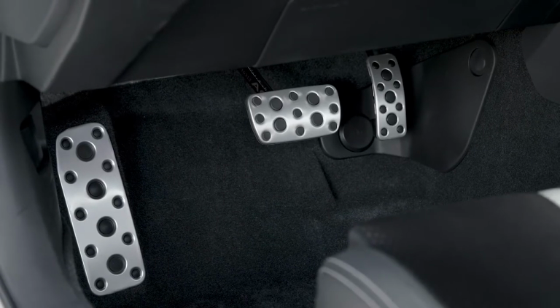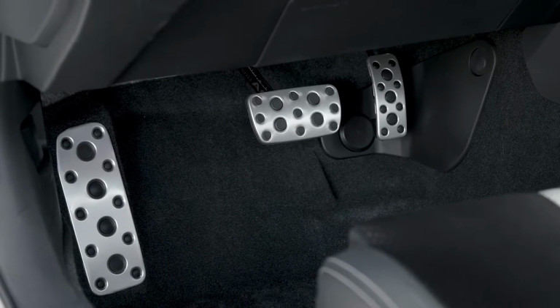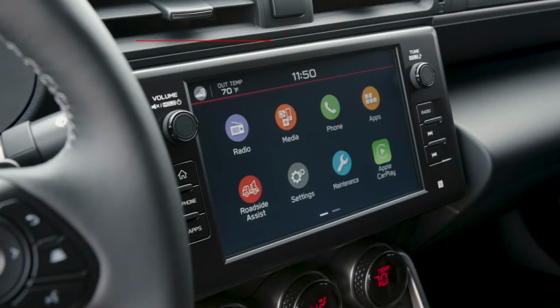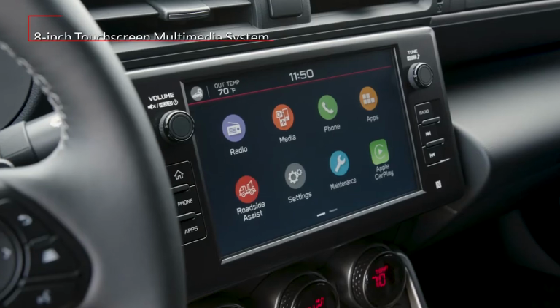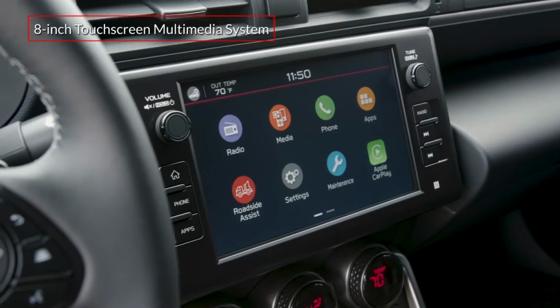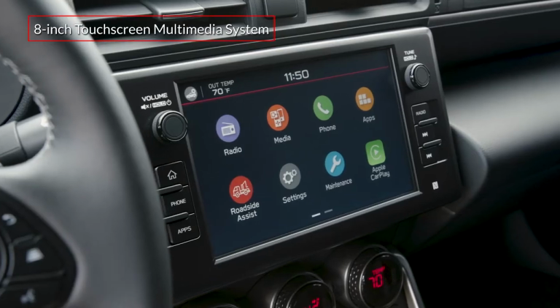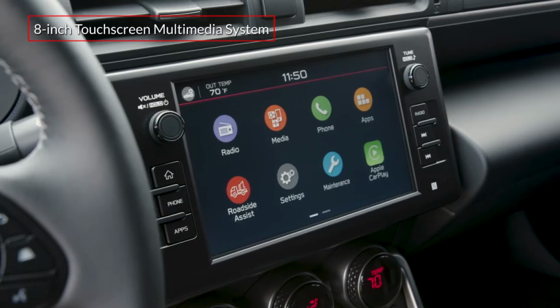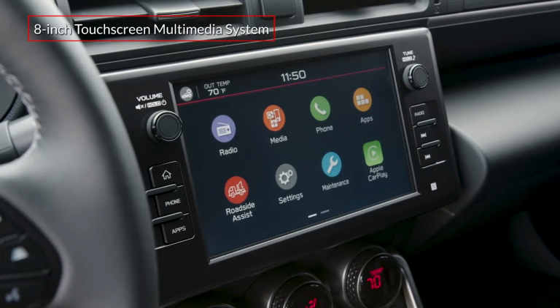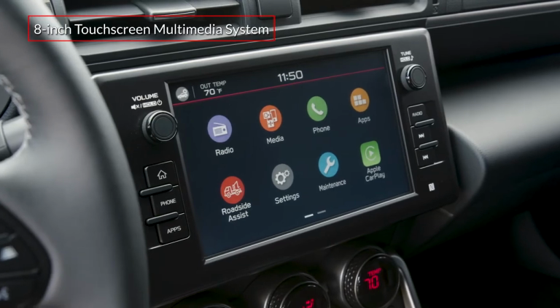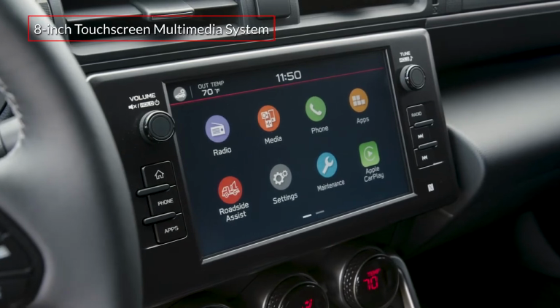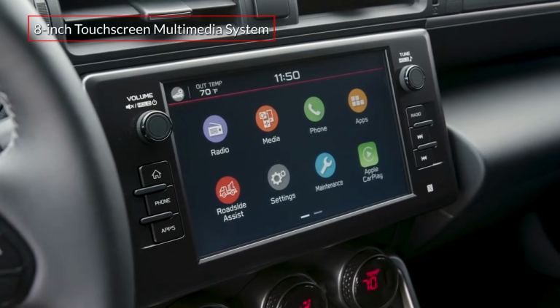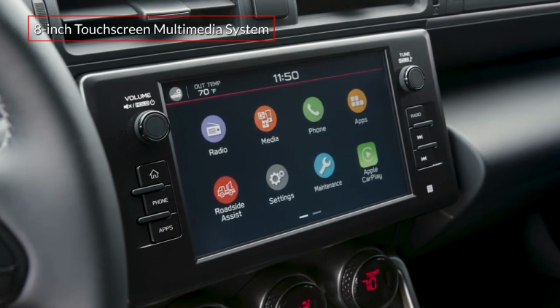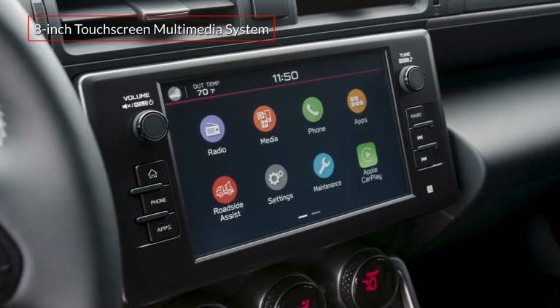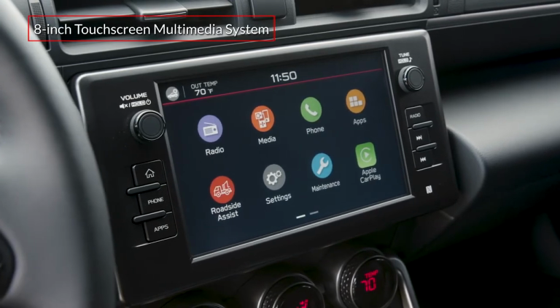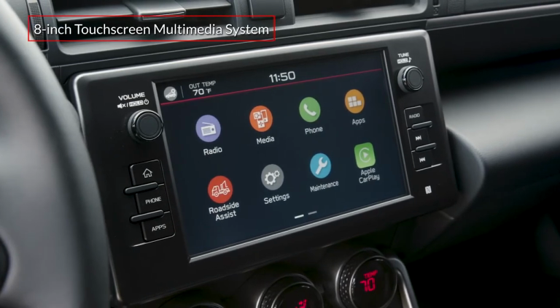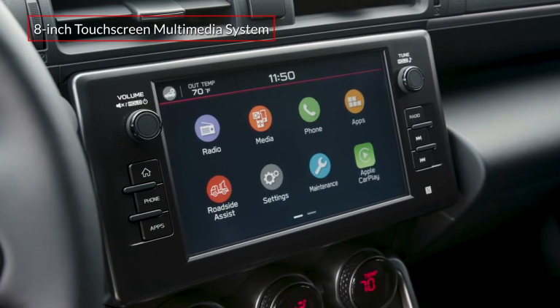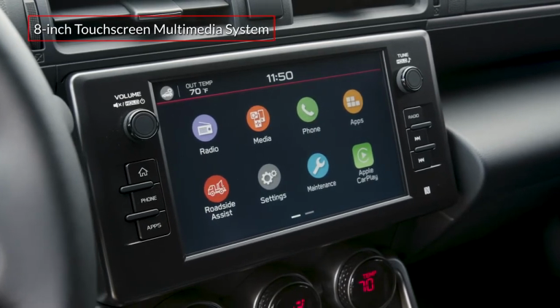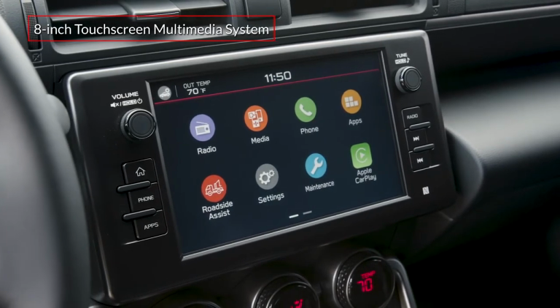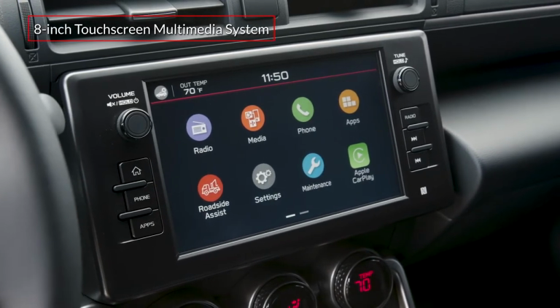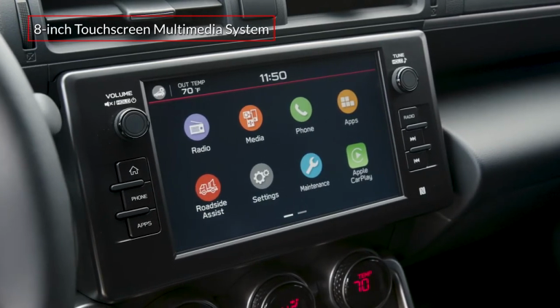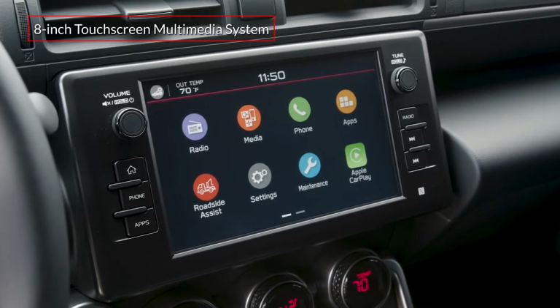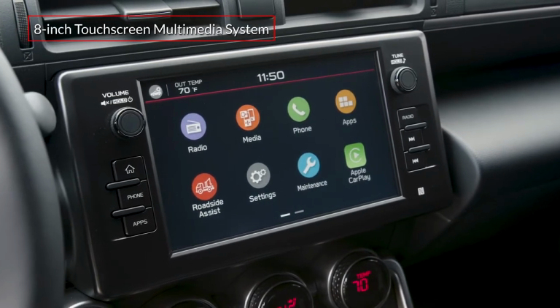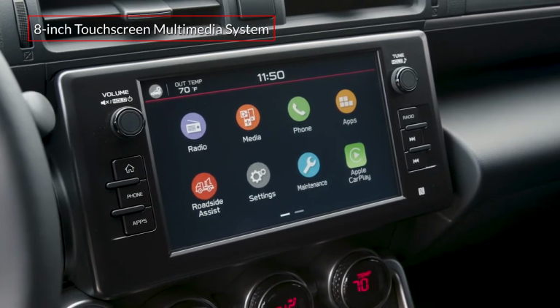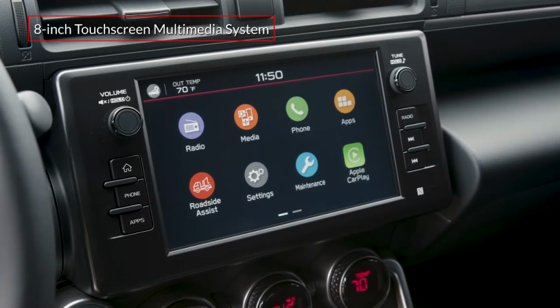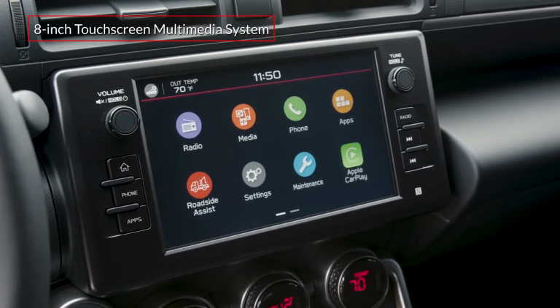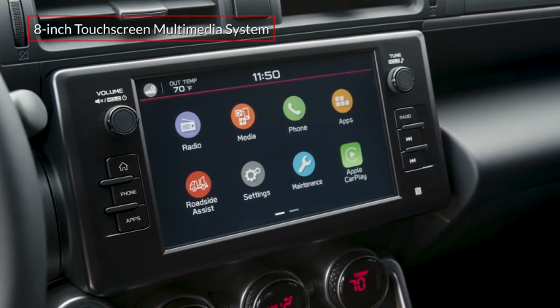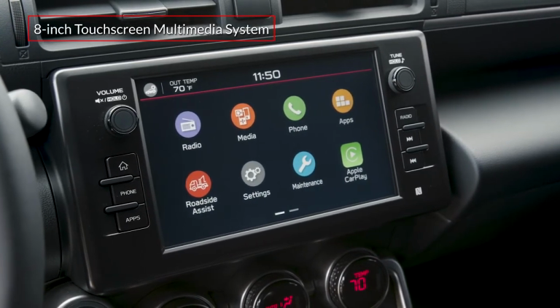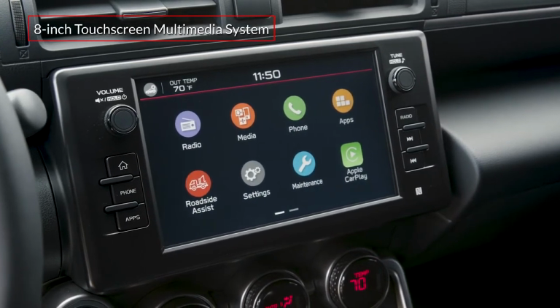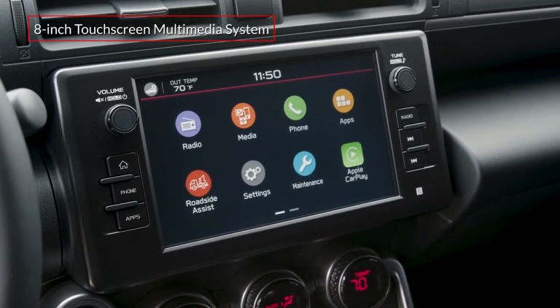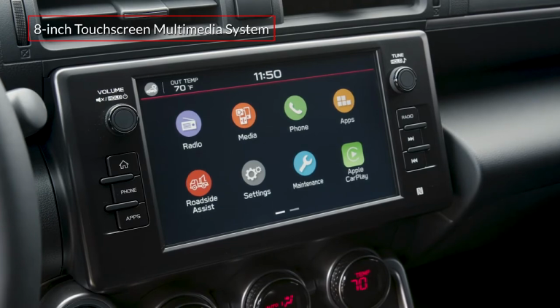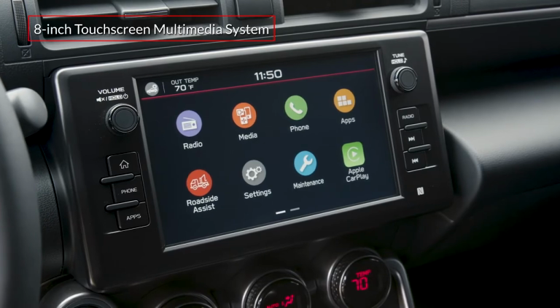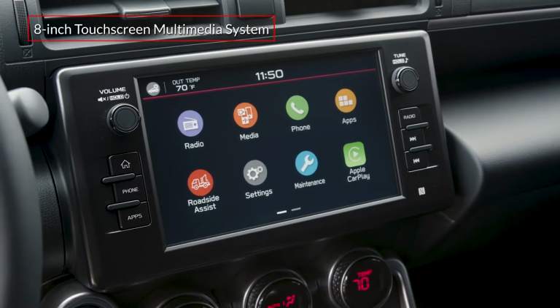The standard 8-inch touchscreen multimedia system features voice recognition and Apple CarPlay and Android Auto smartphone integration.